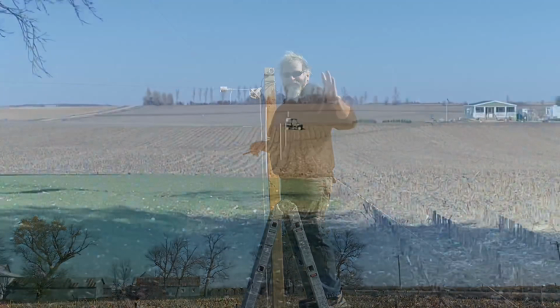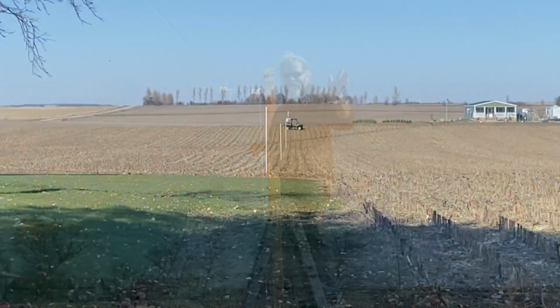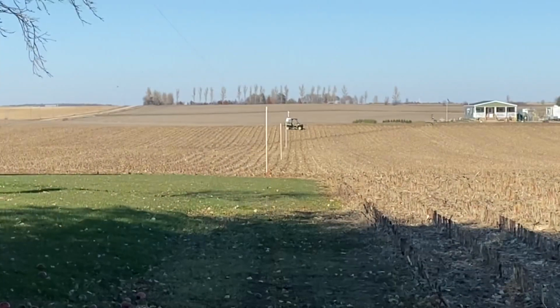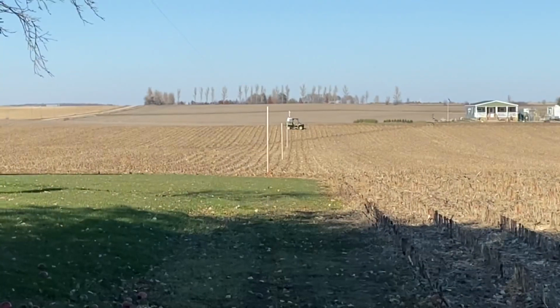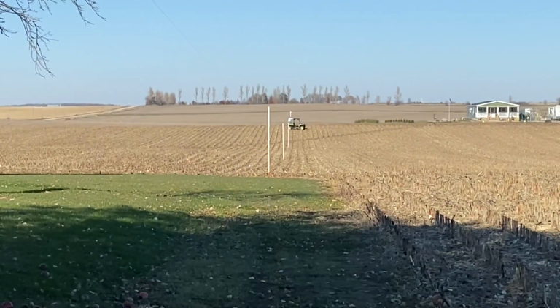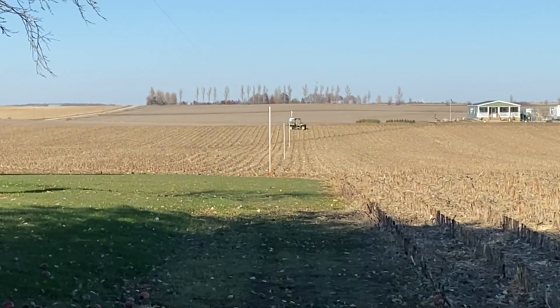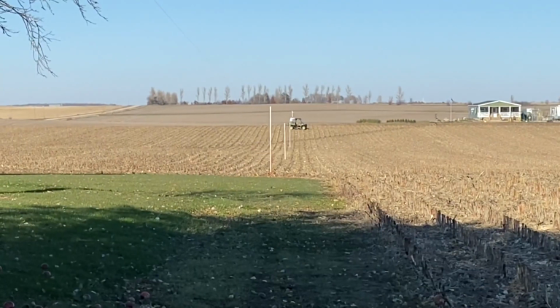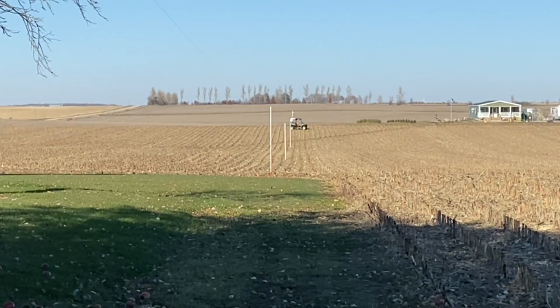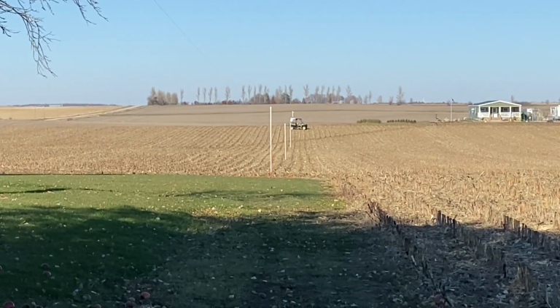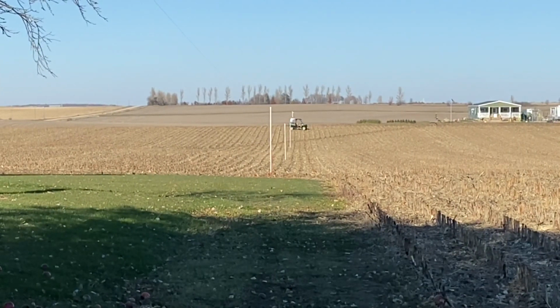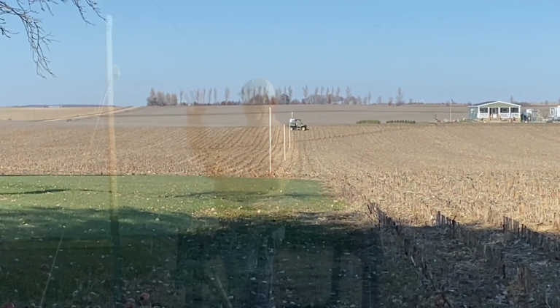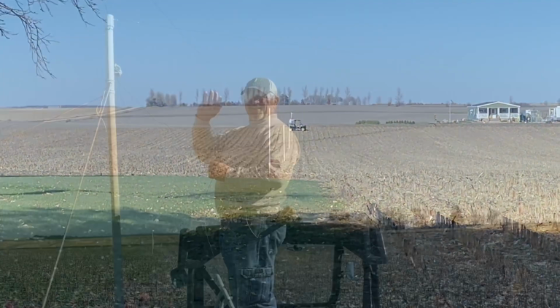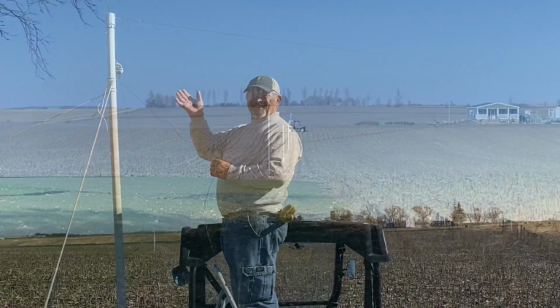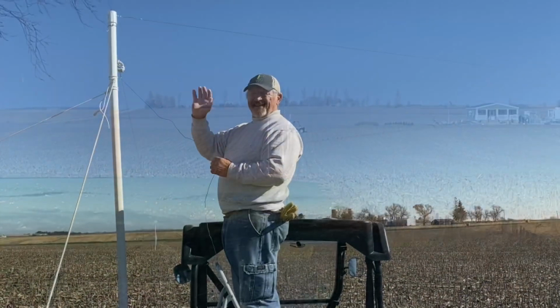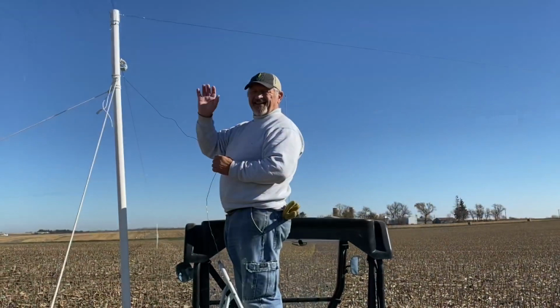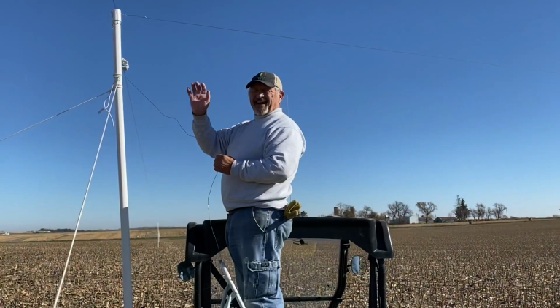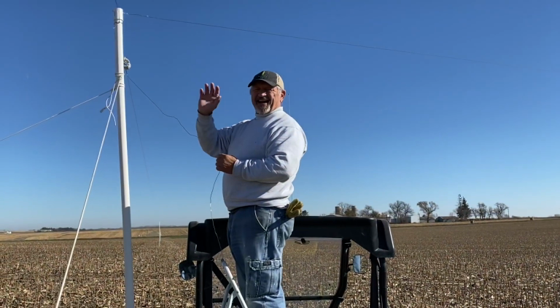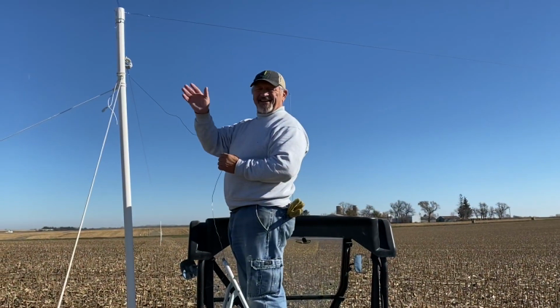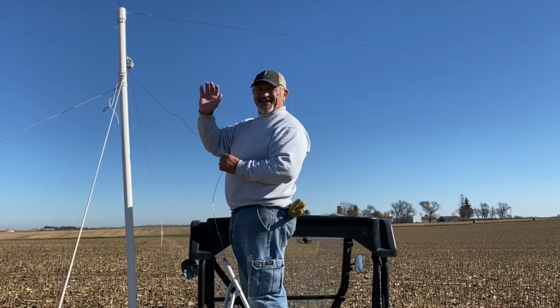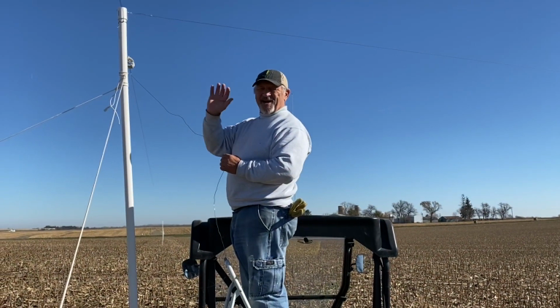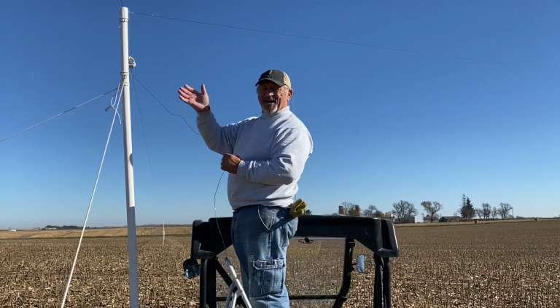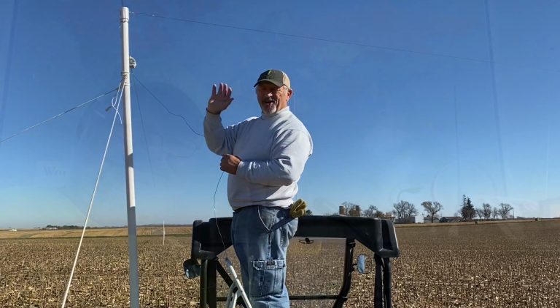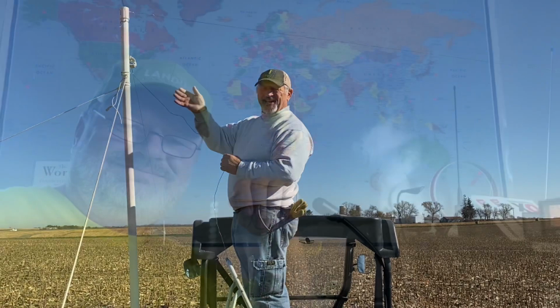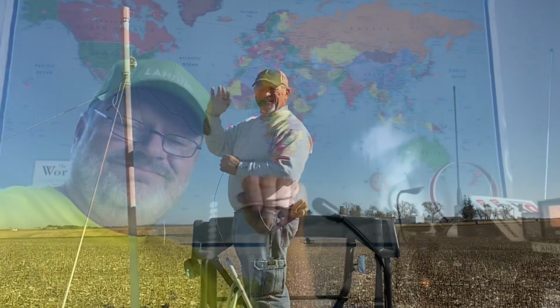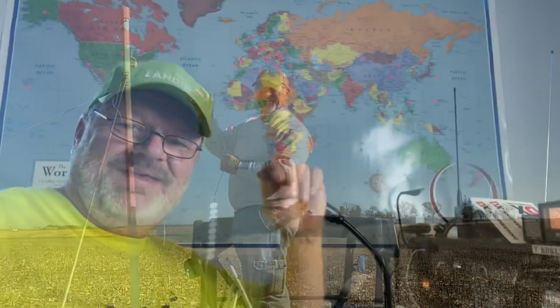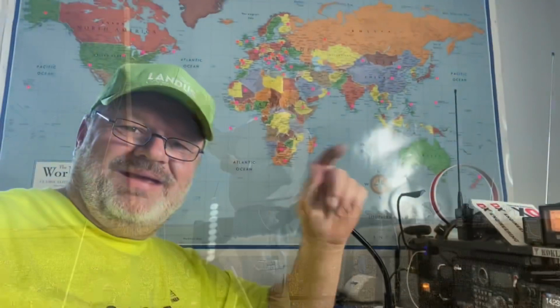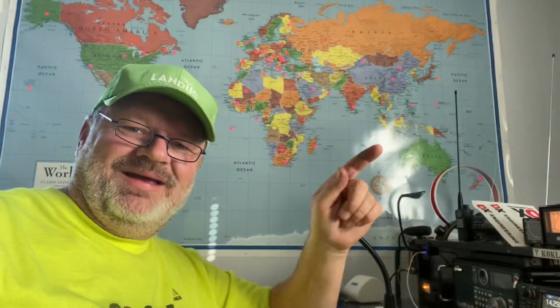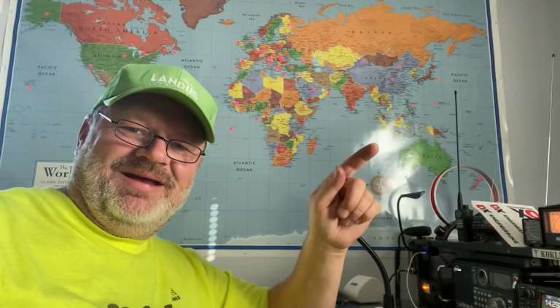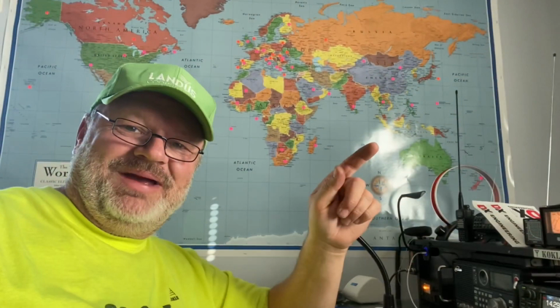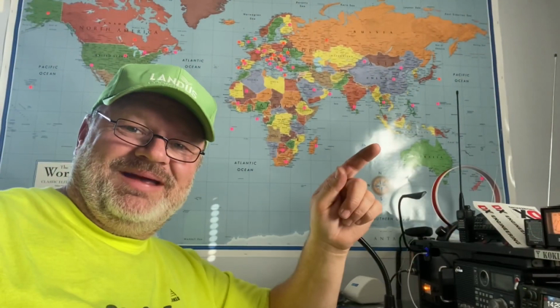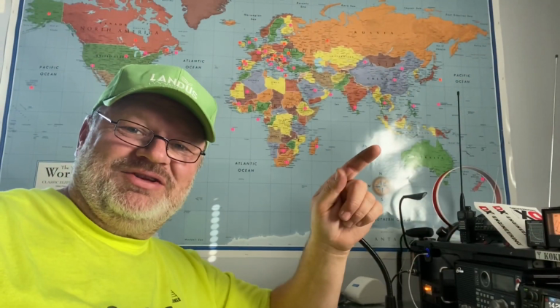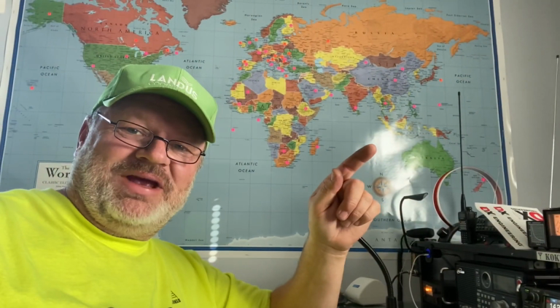We have one brother at the north end — hi, I'm Larry — and I'm back in the shack.